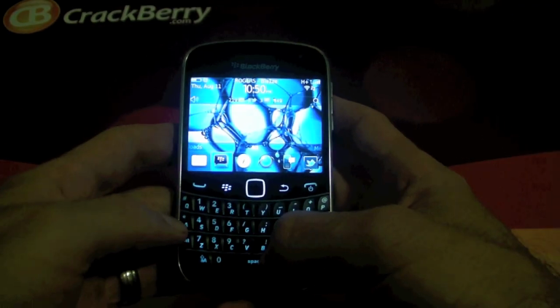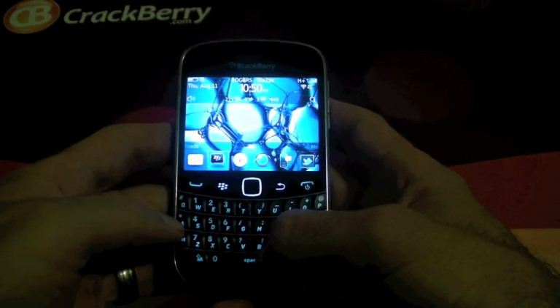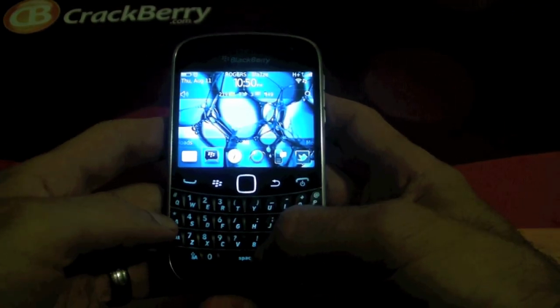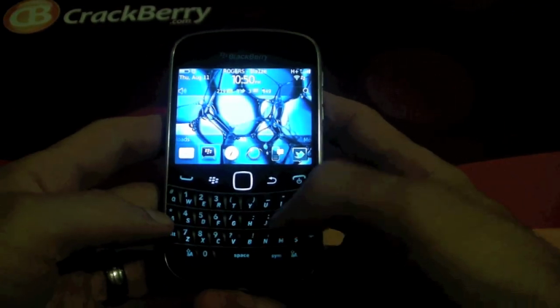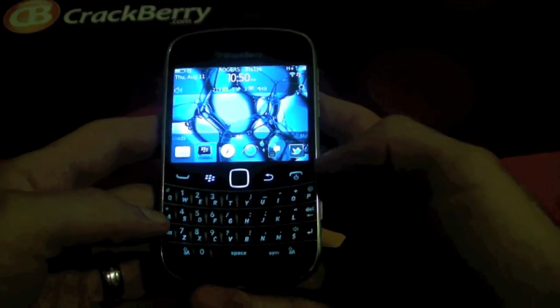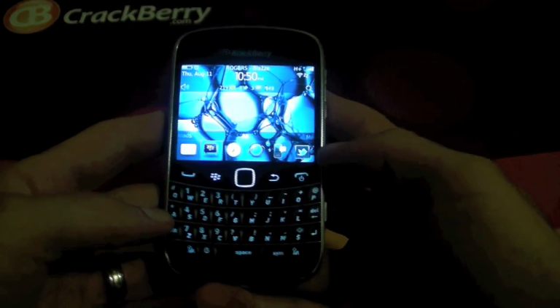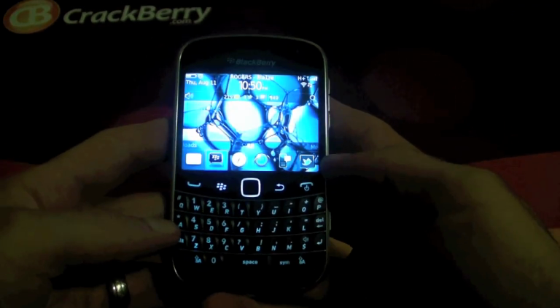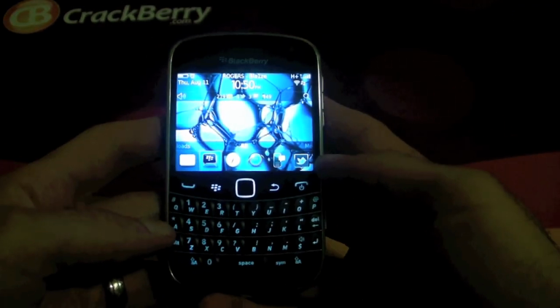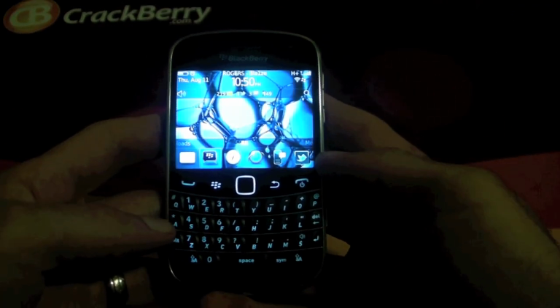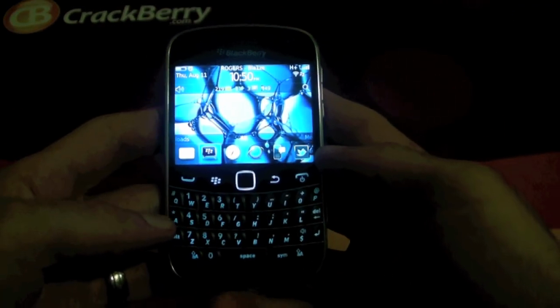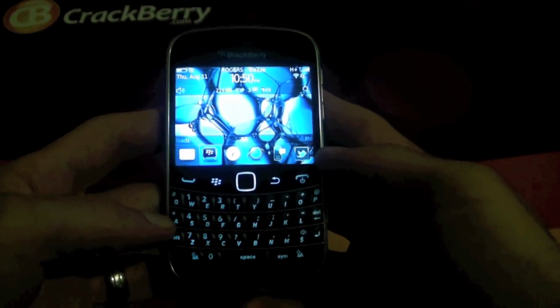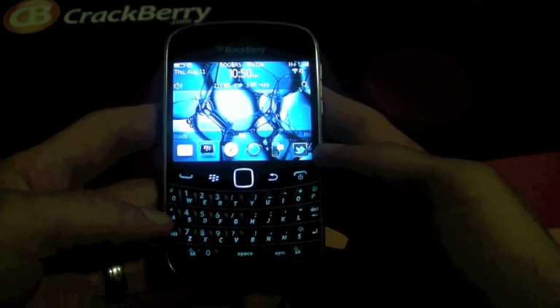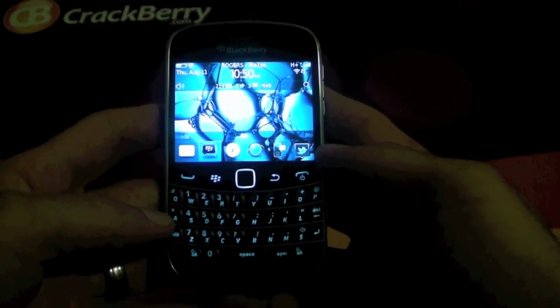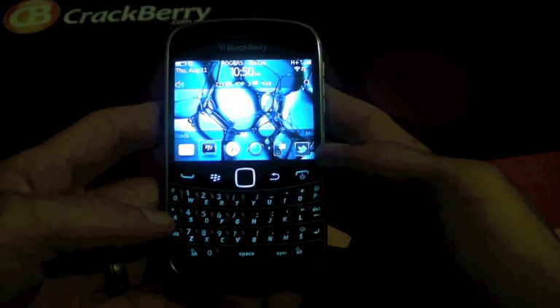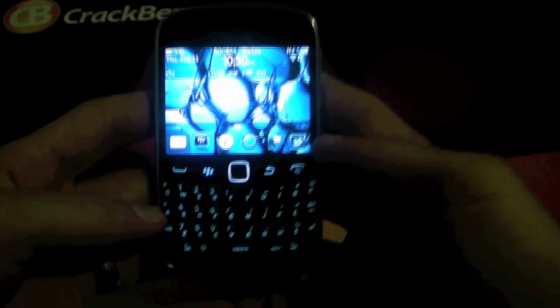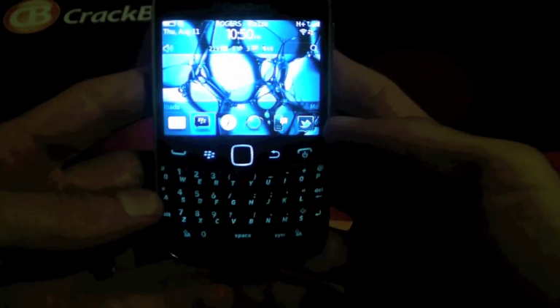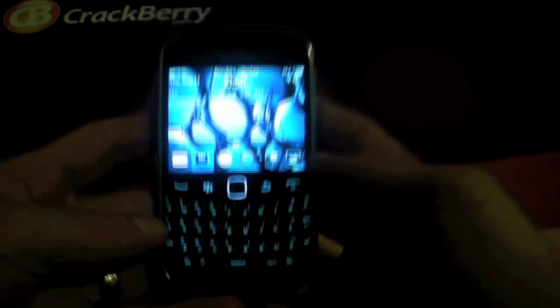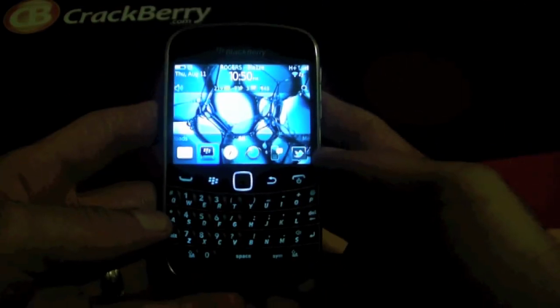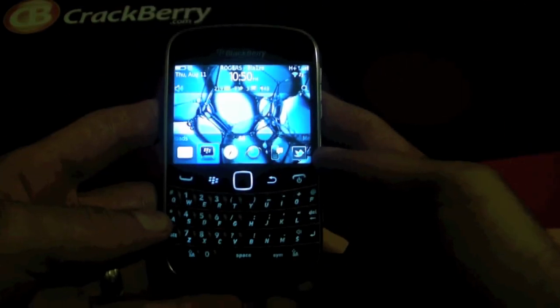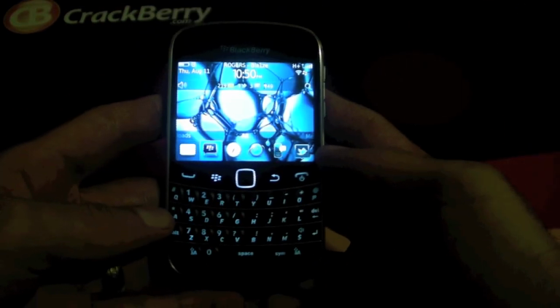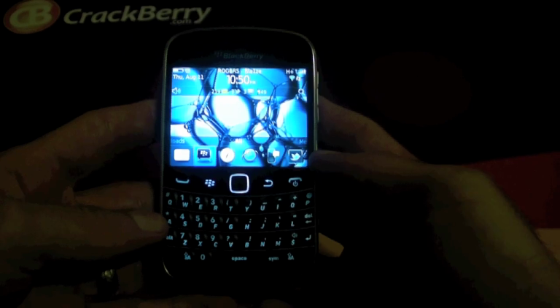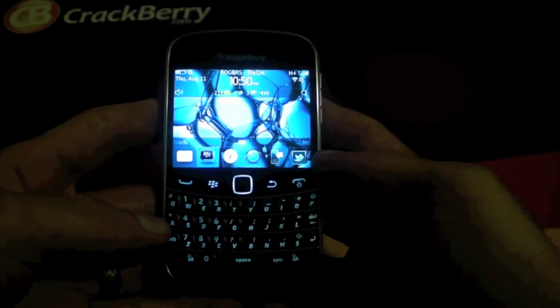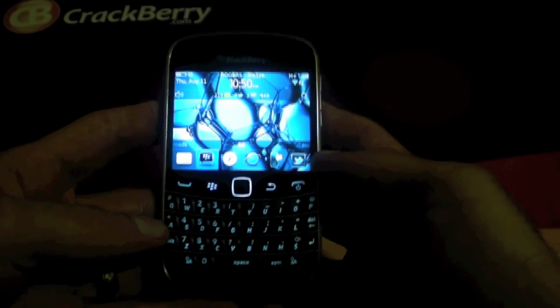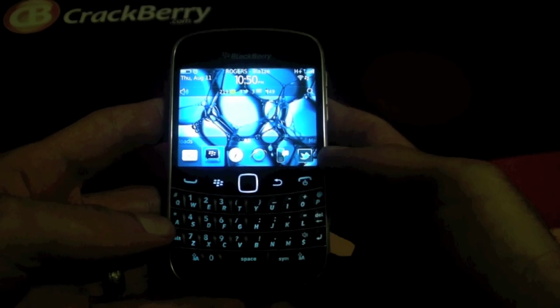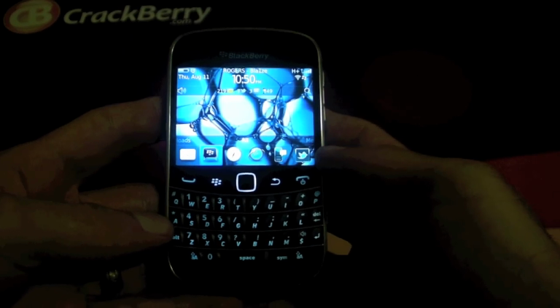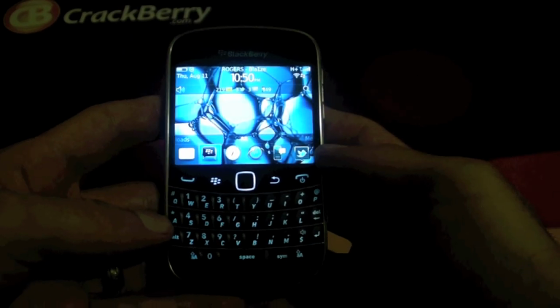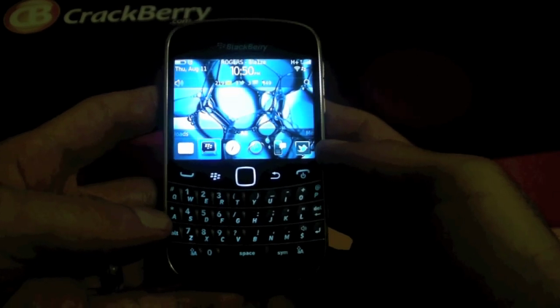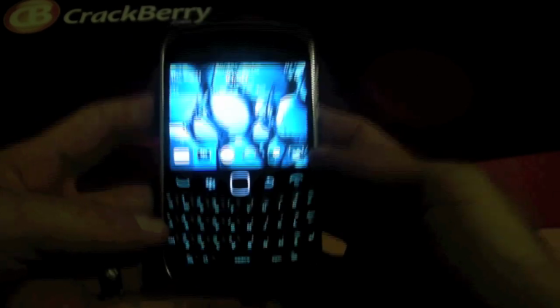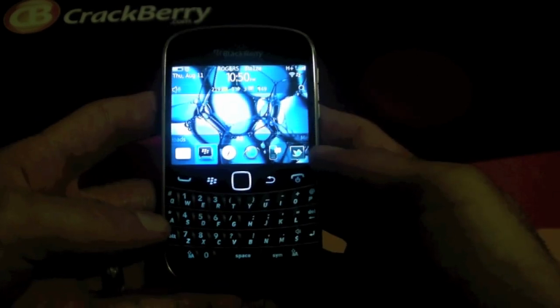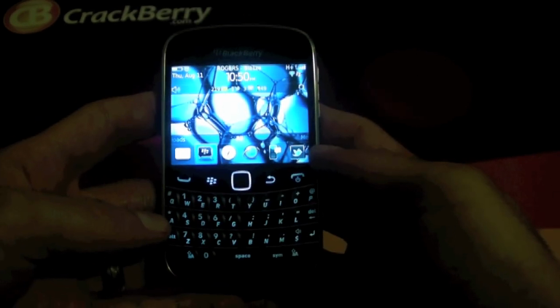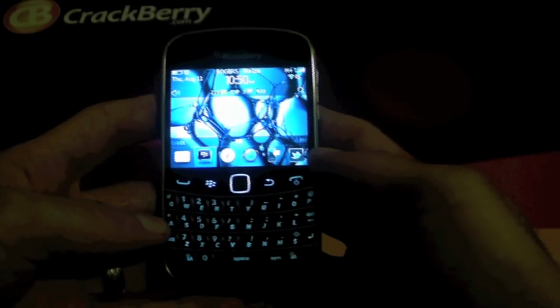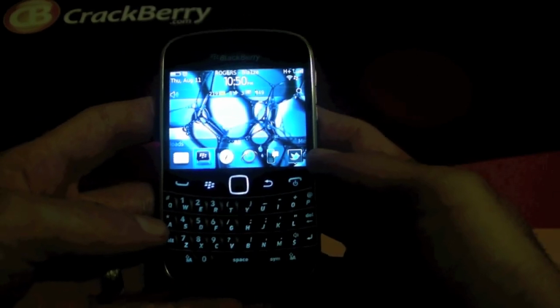Hey everybody, Blaze here for Crackberry.com and in my hands here is of course the BlackBerry Bold 9900.